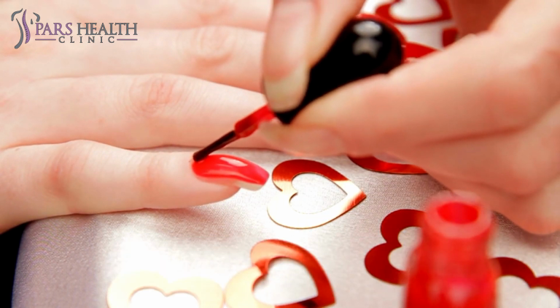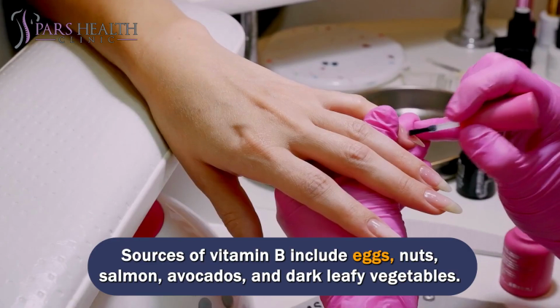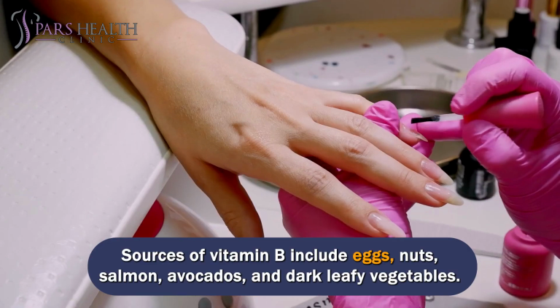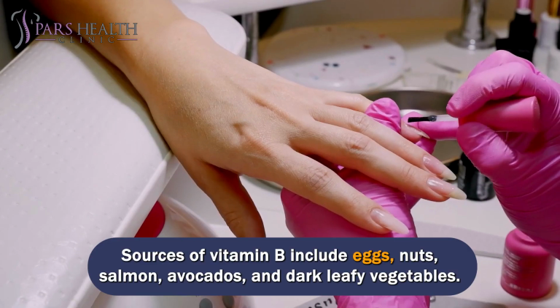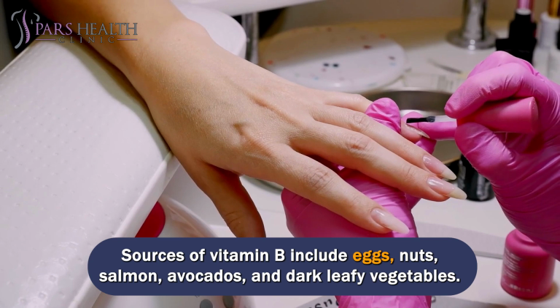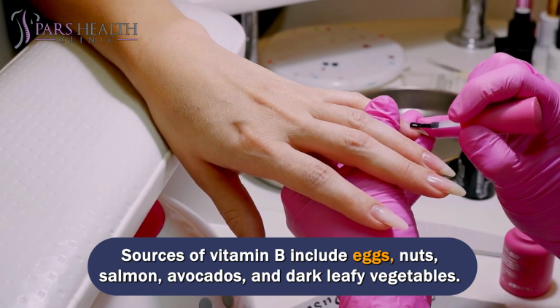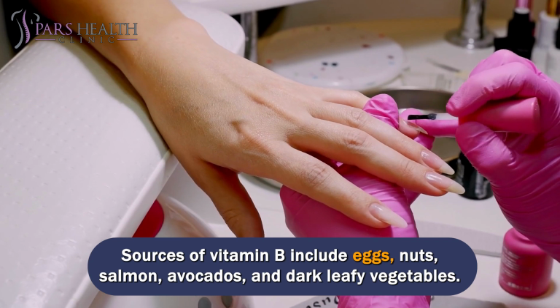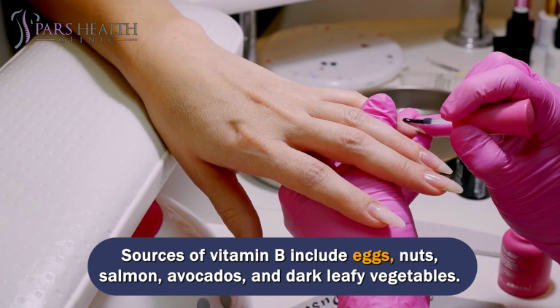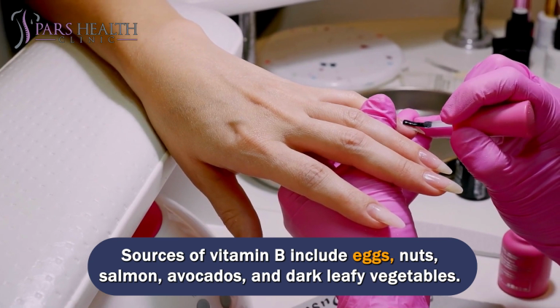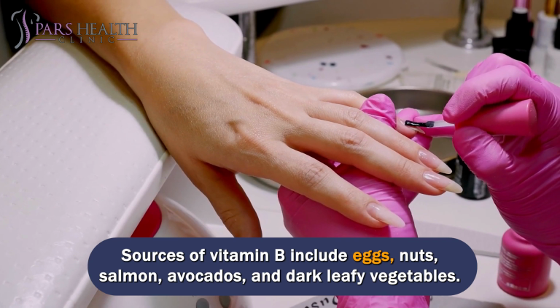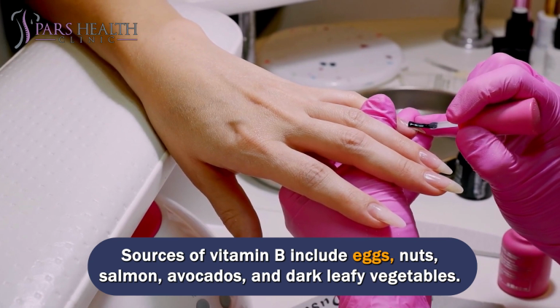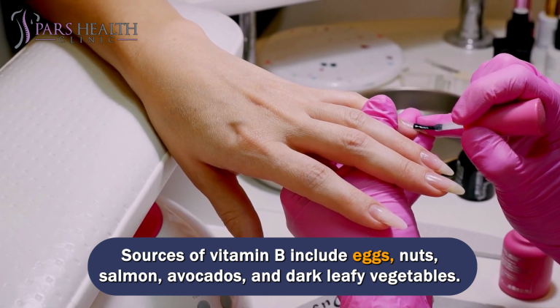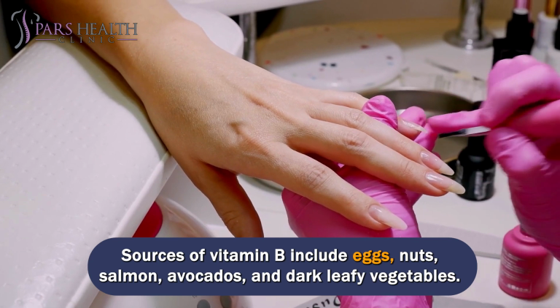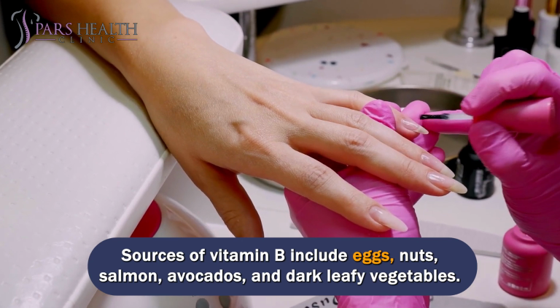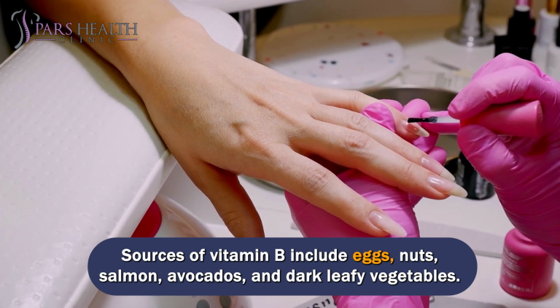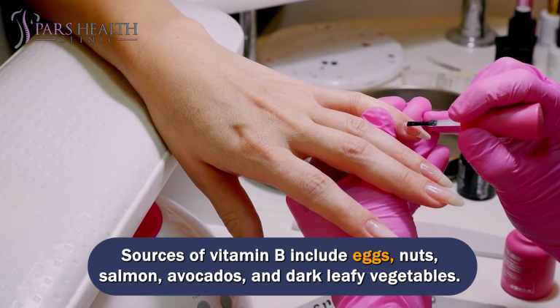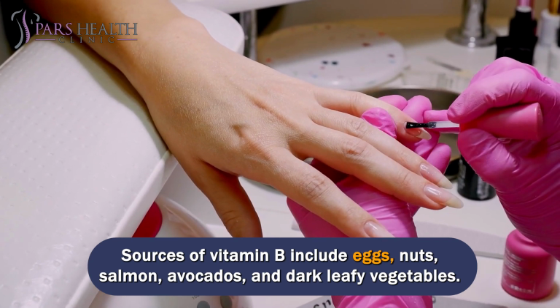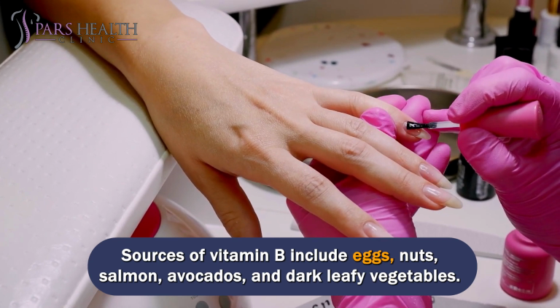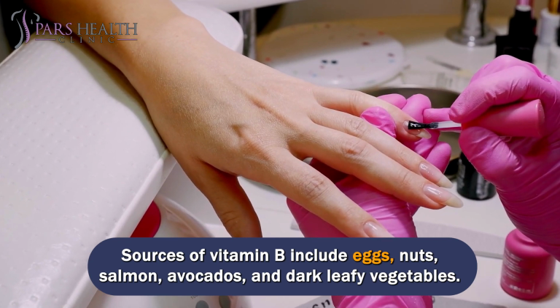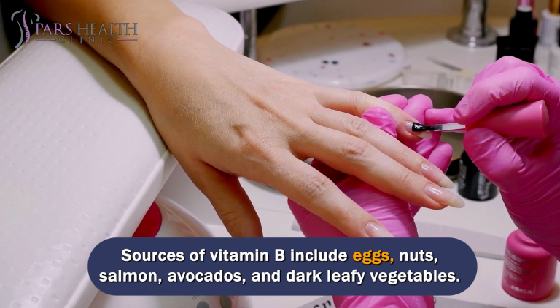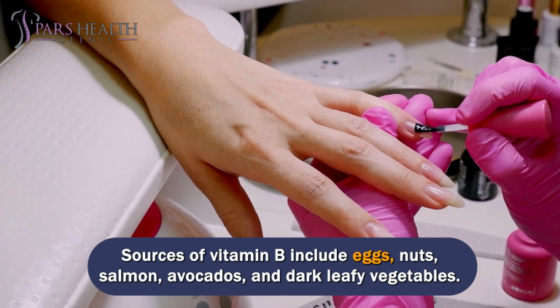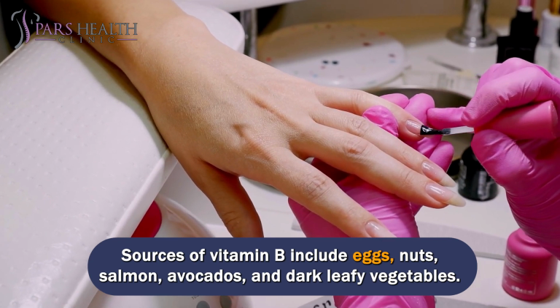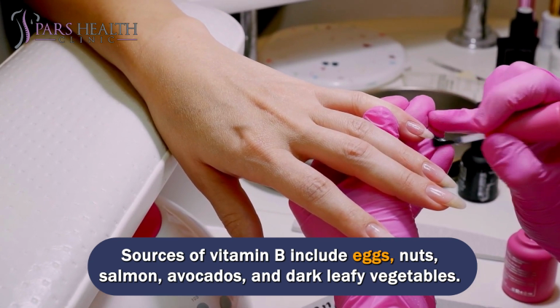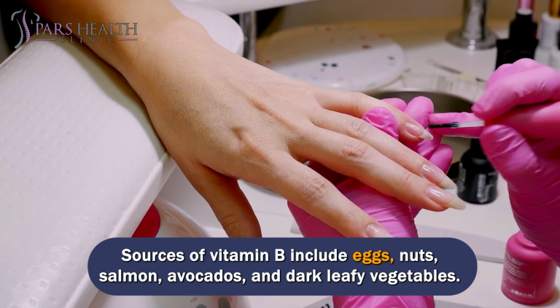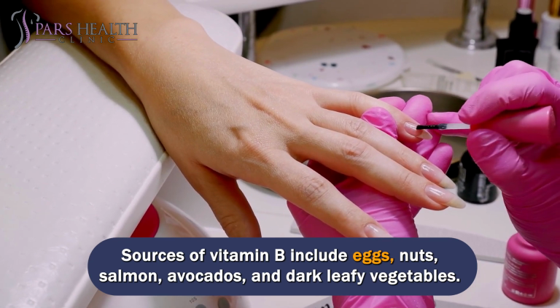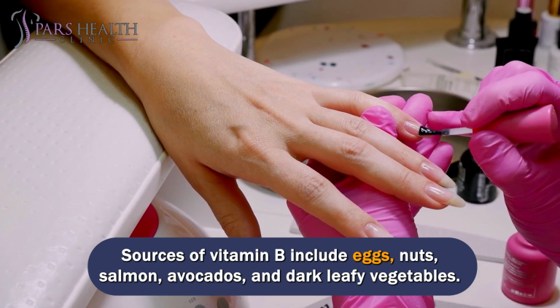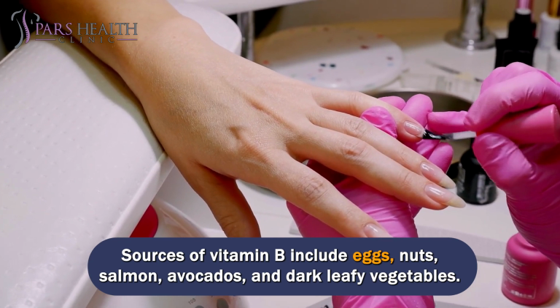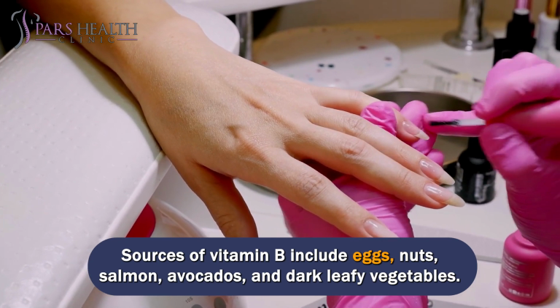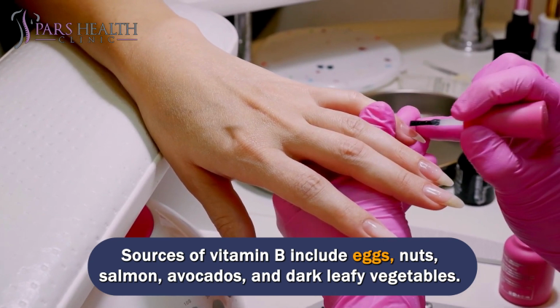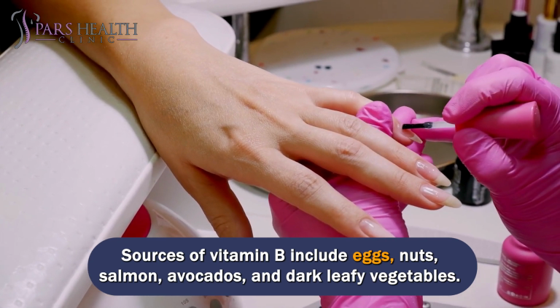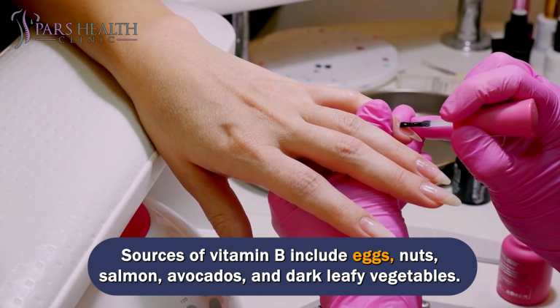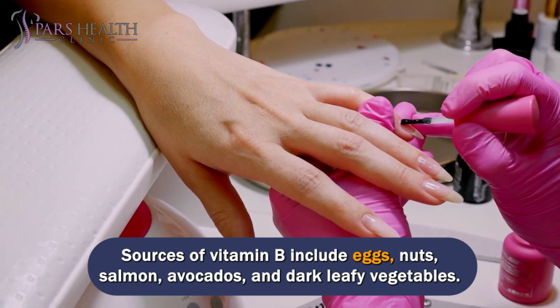Sources of vitamin B include eggs, nuts, salmon, avocados, and dark leafy vegetables.